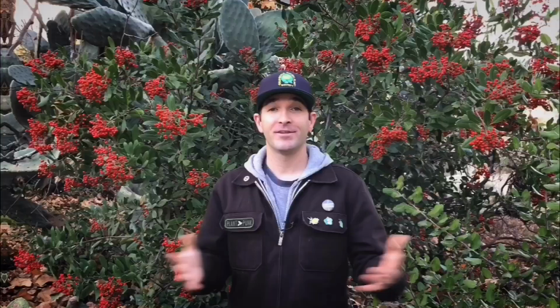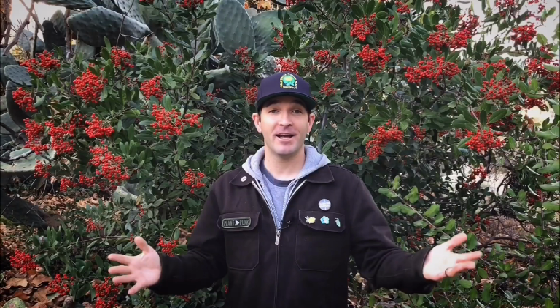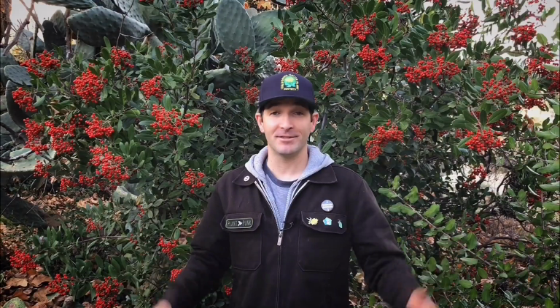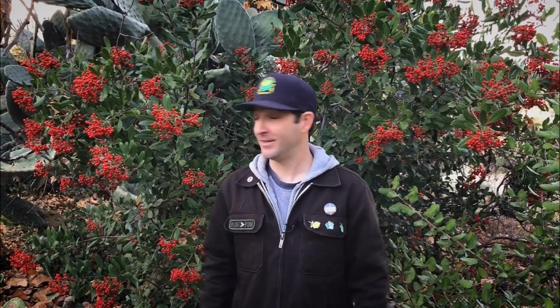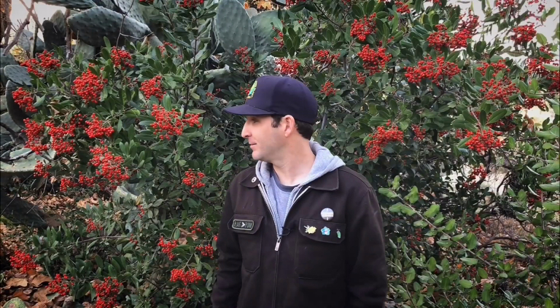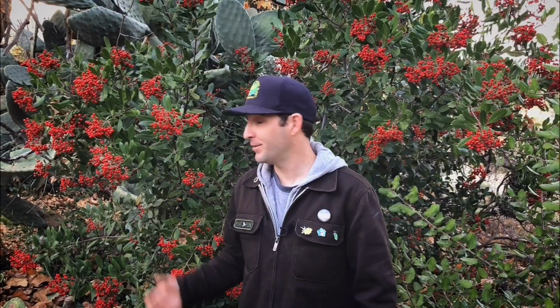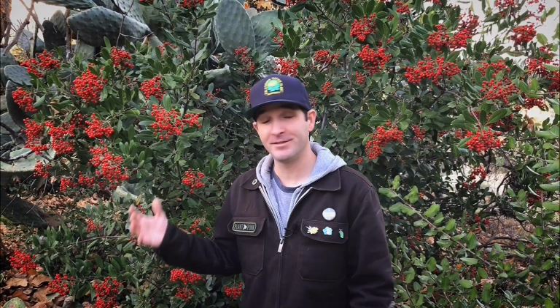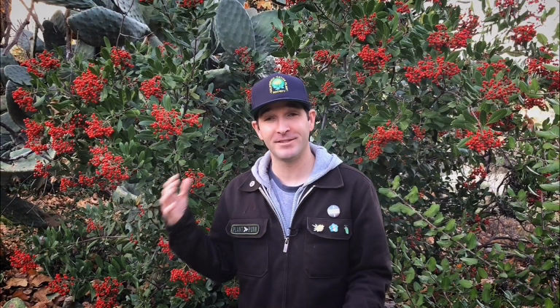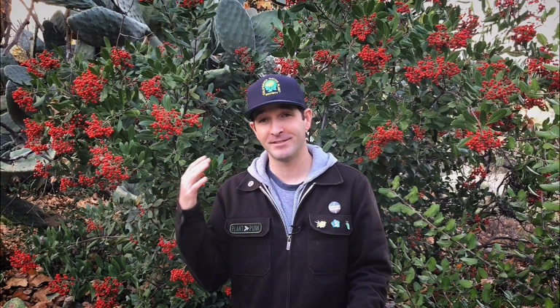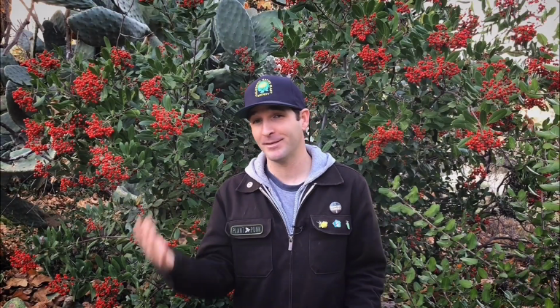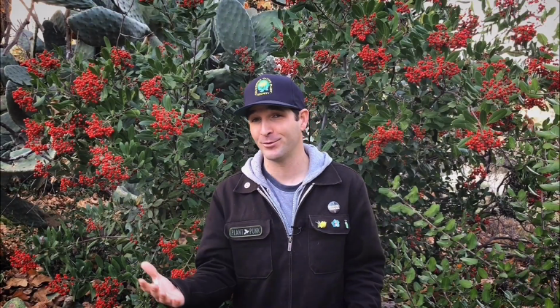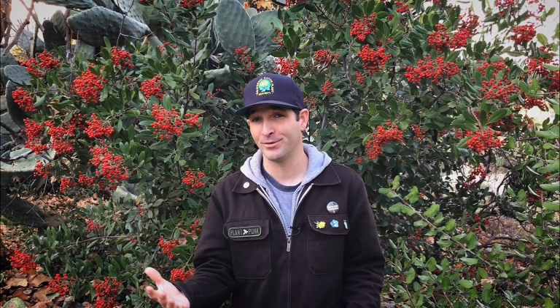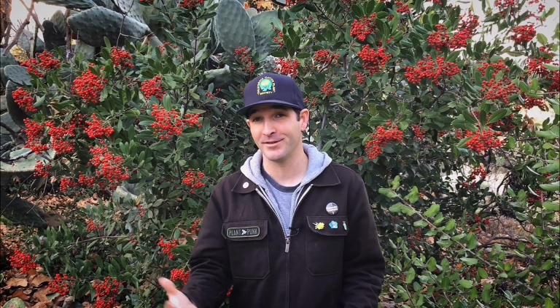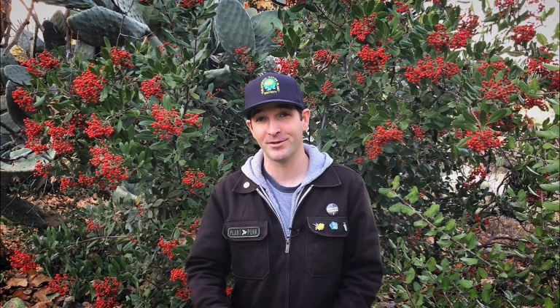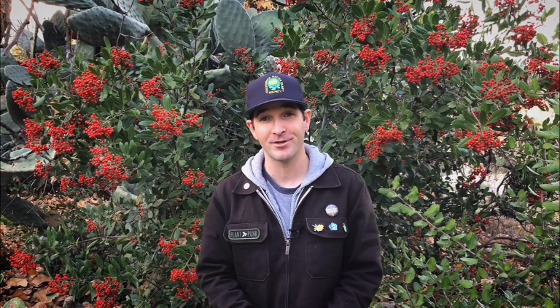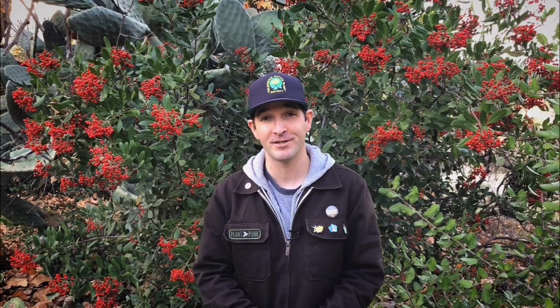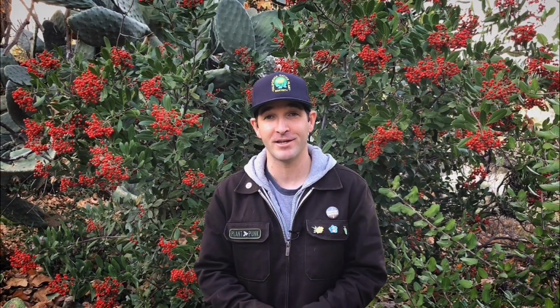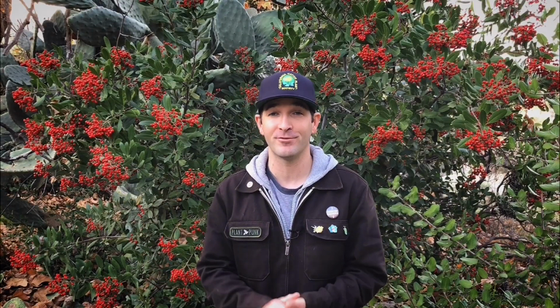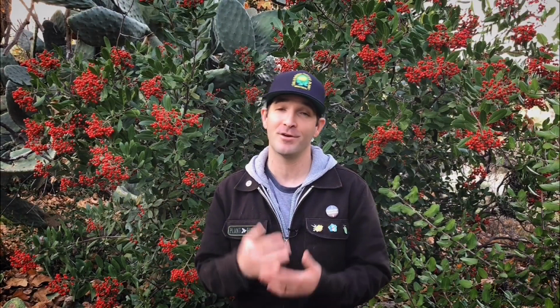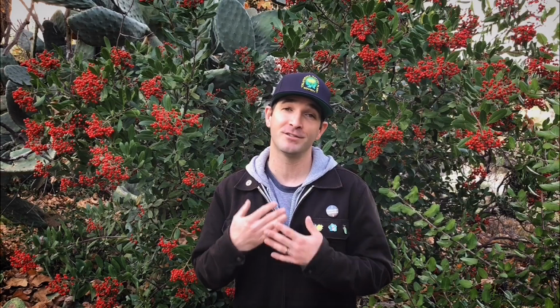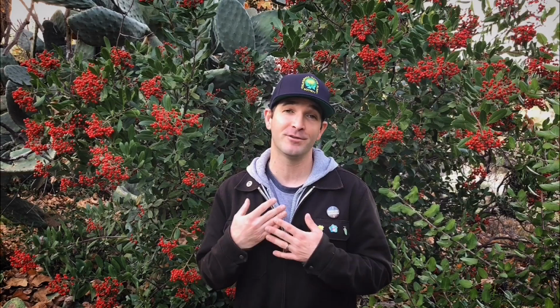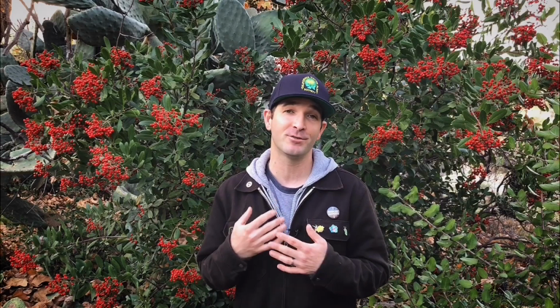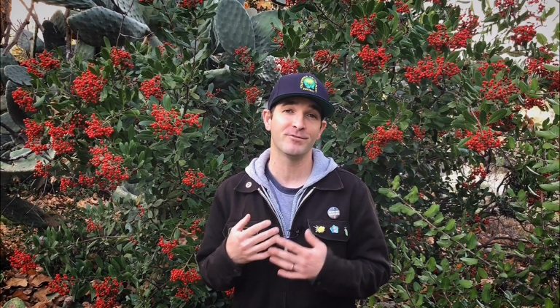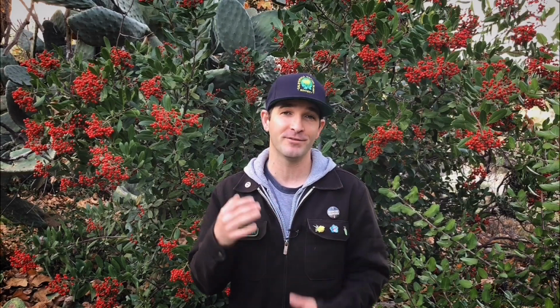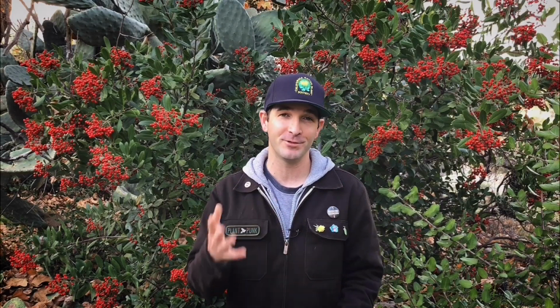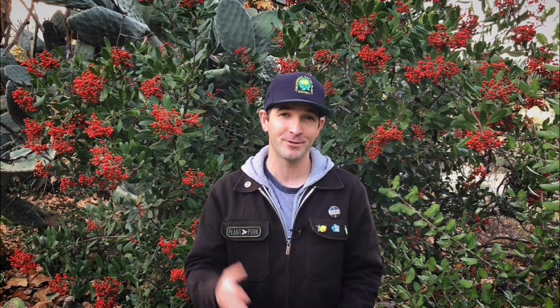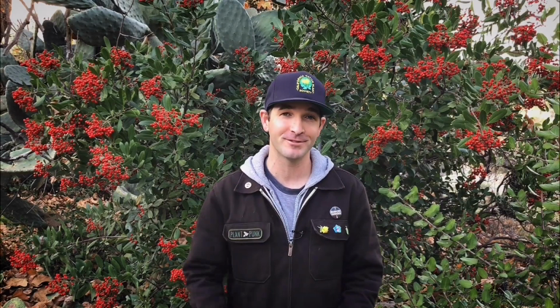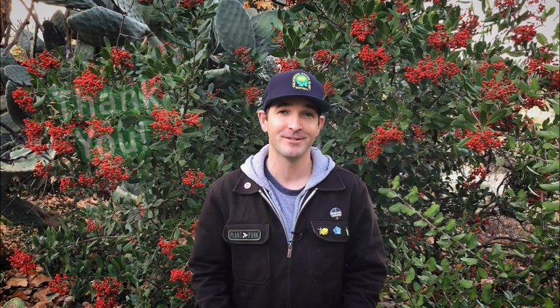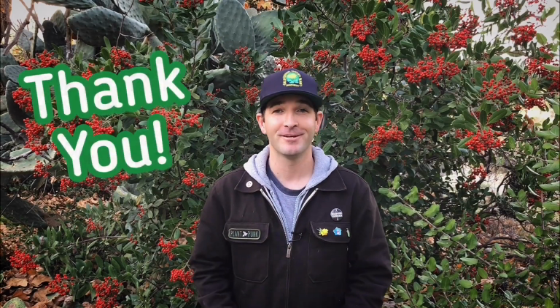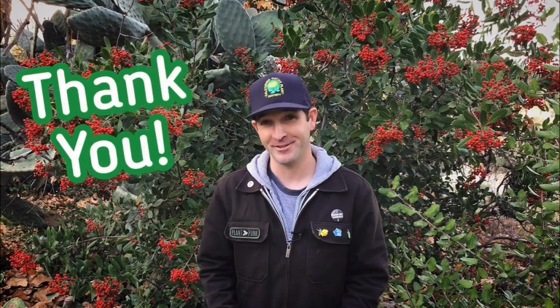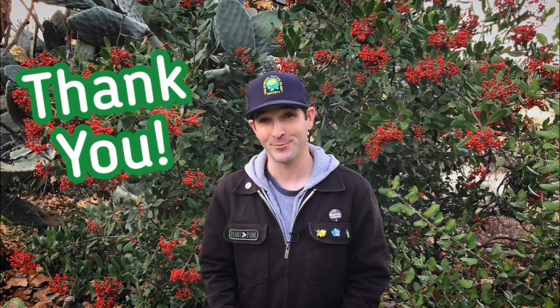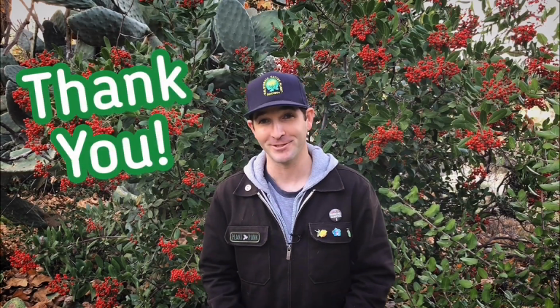There you have it. Toyon is an exceptional plant in the garden, and from ours here at Tree of Life to yours, thank you for watching.